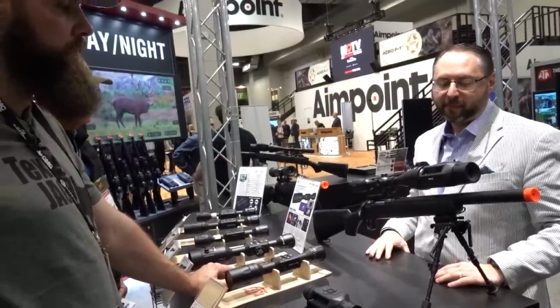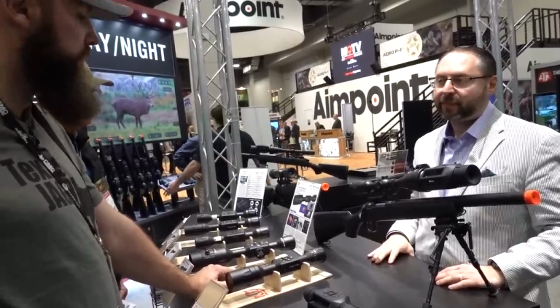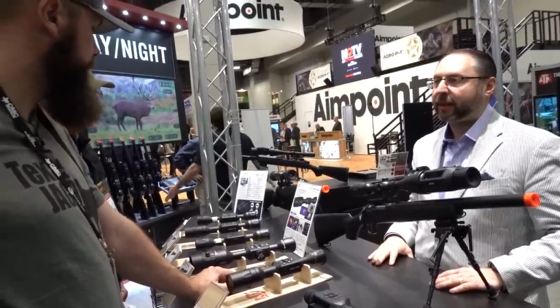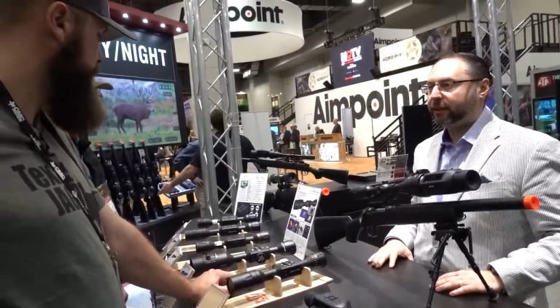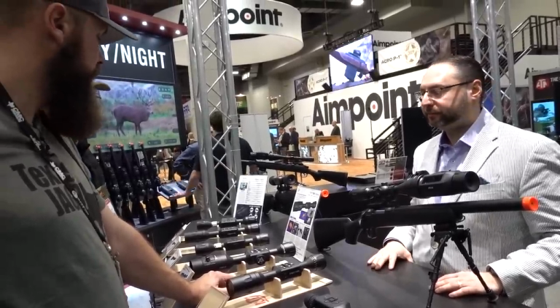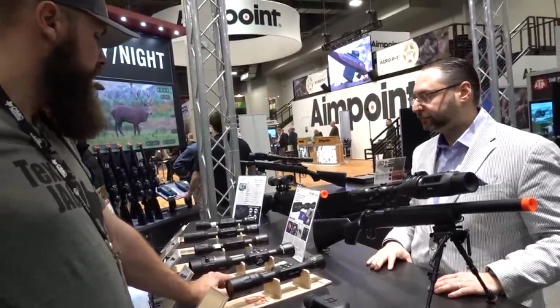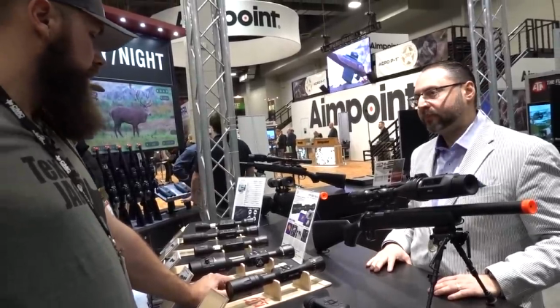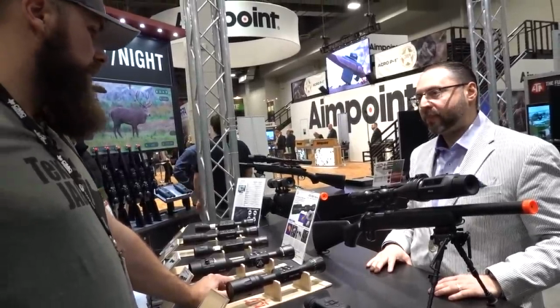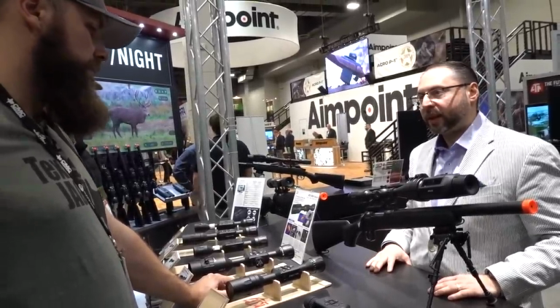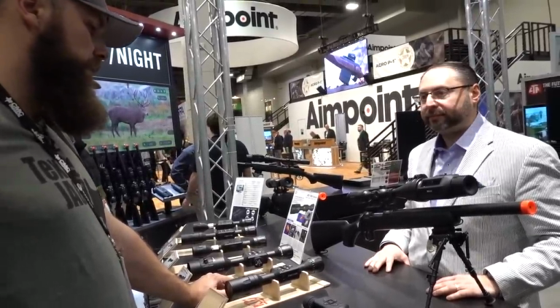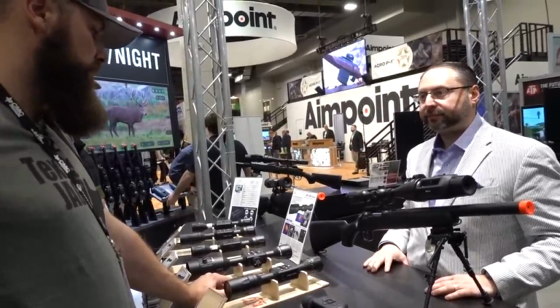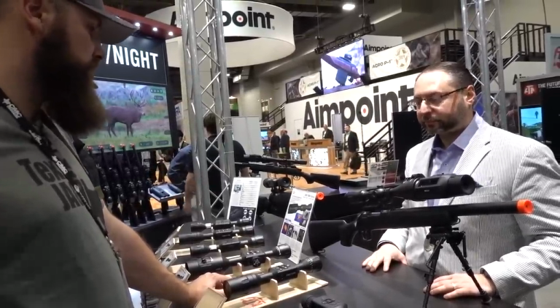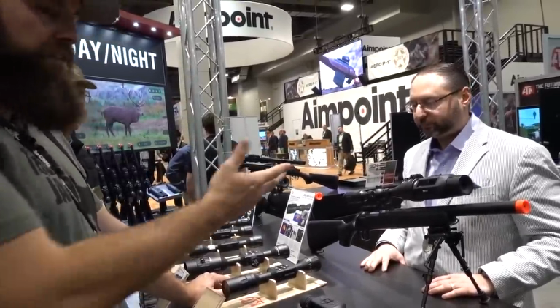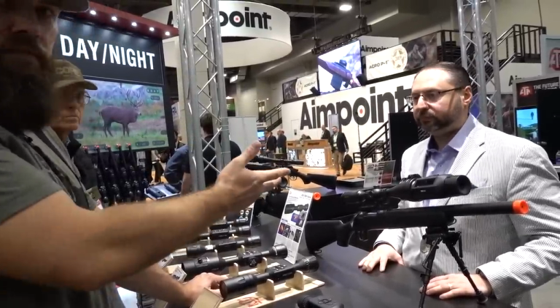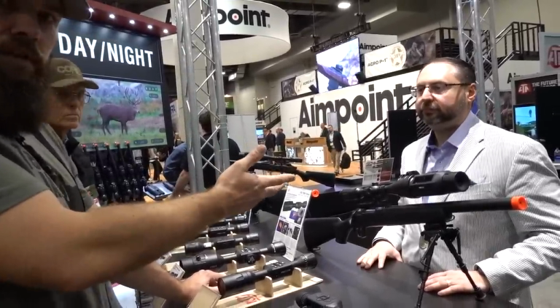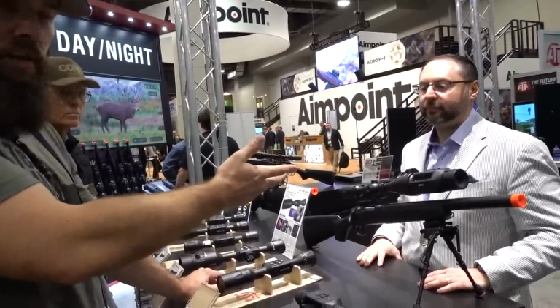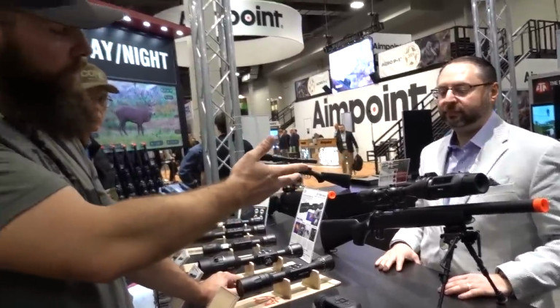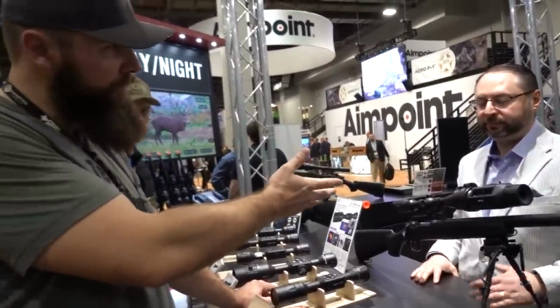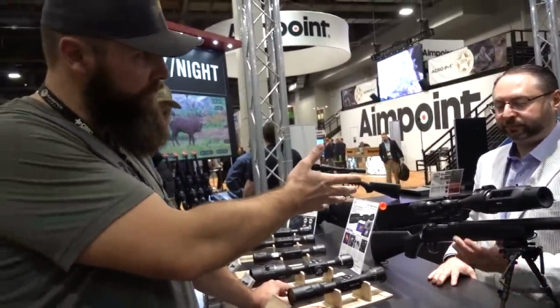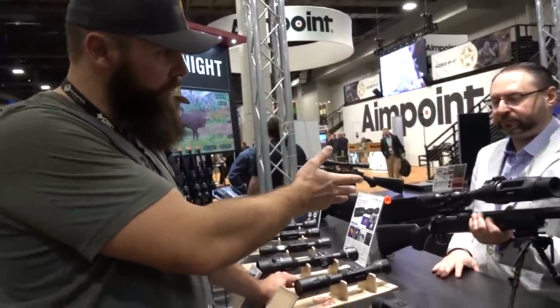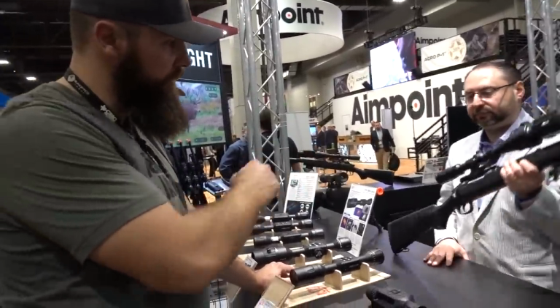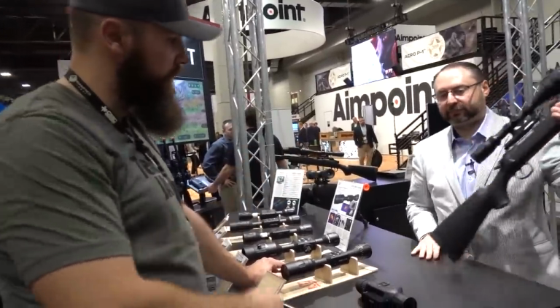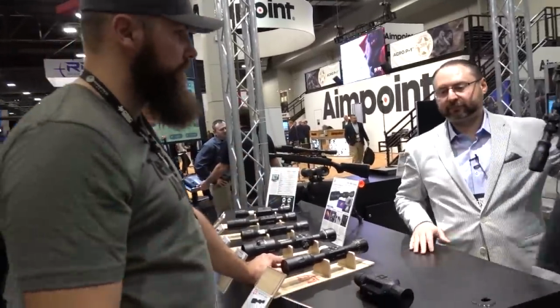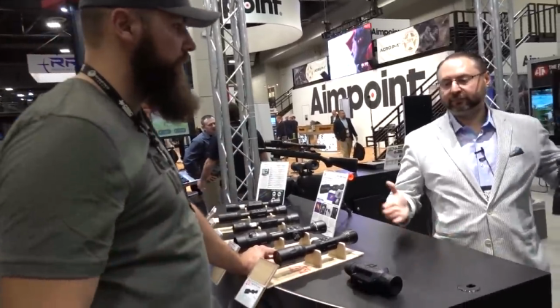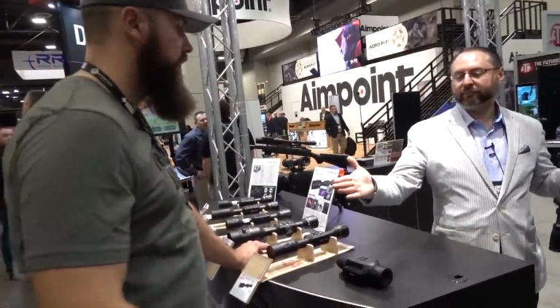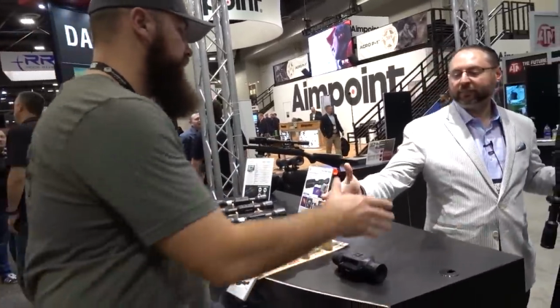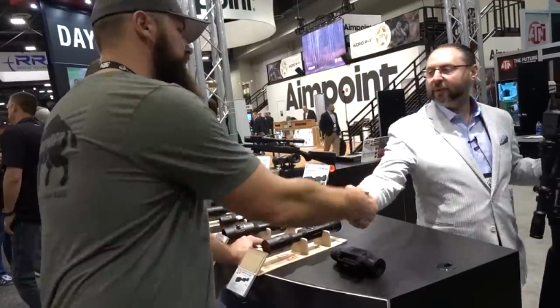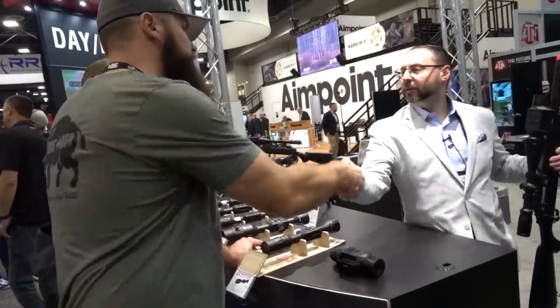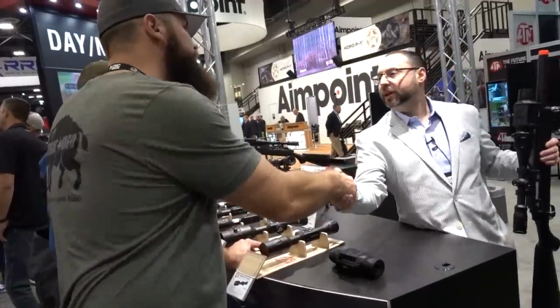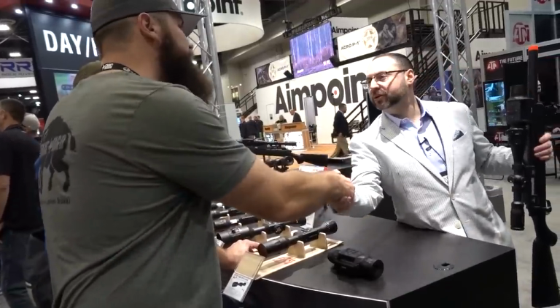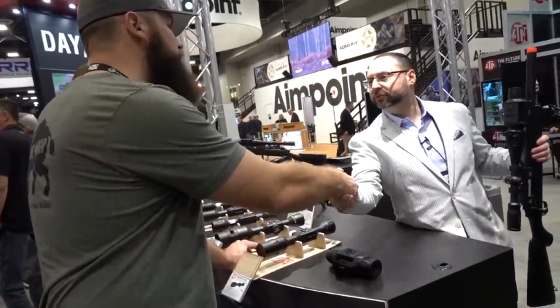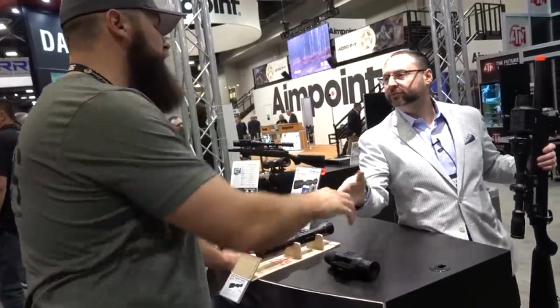This is great. Thank you so much, Steve Leminoff from ATN. Thank you for your time, sir.